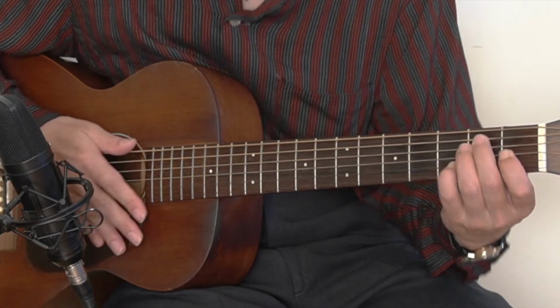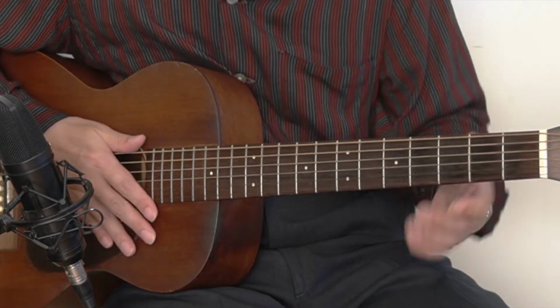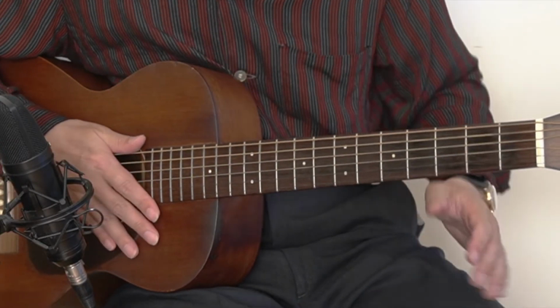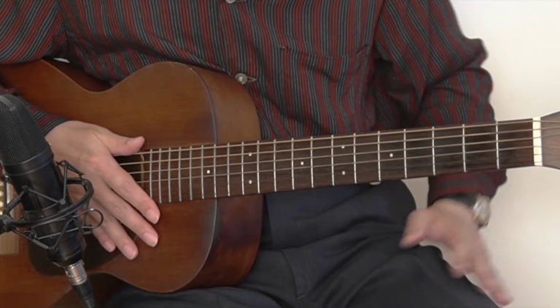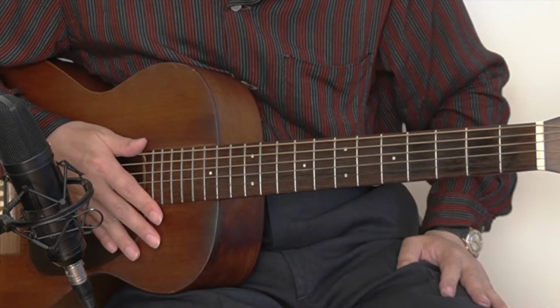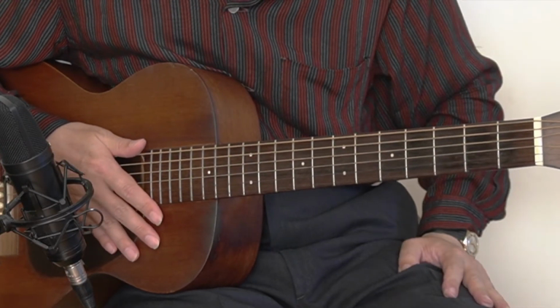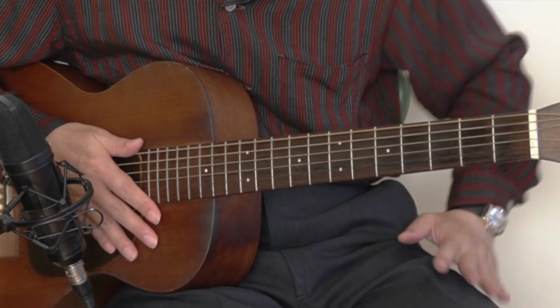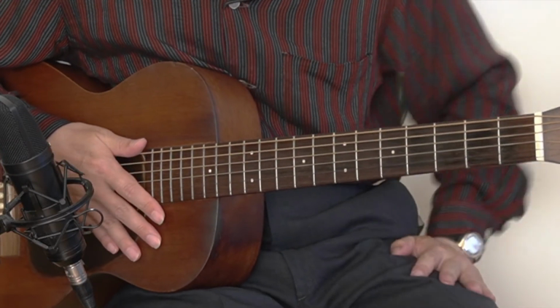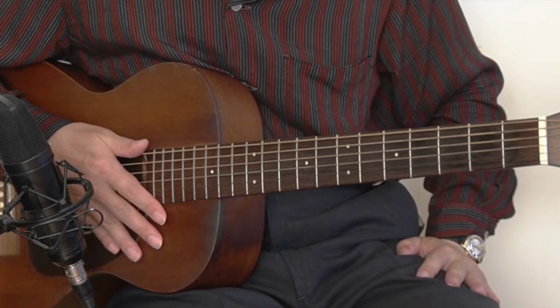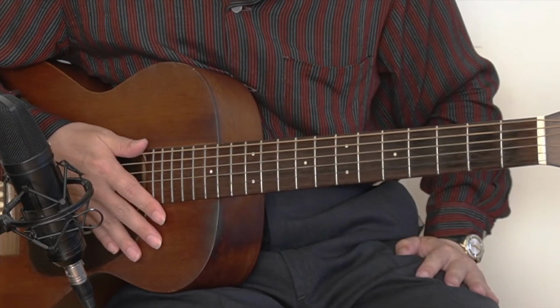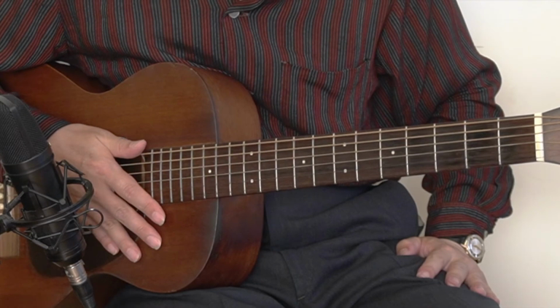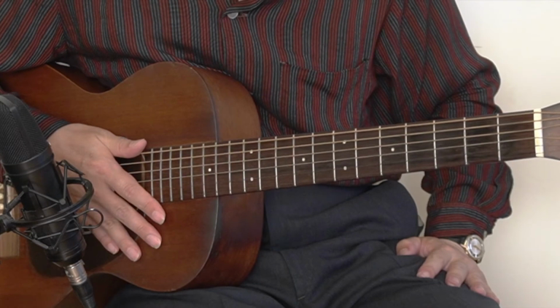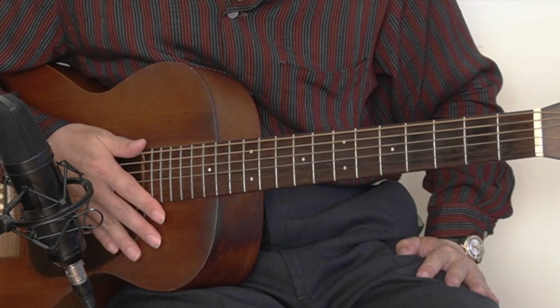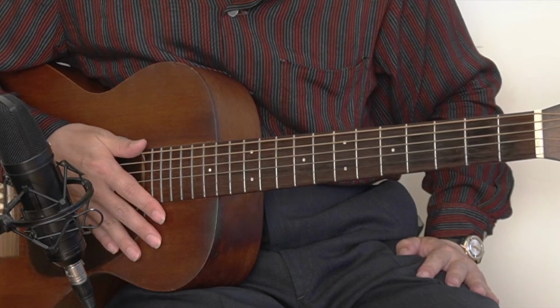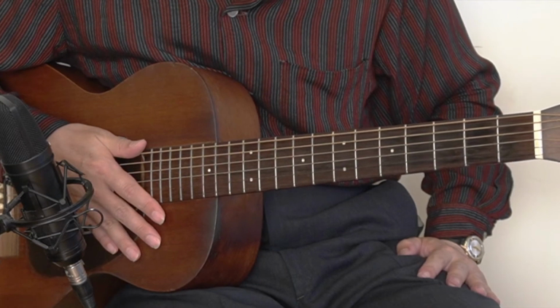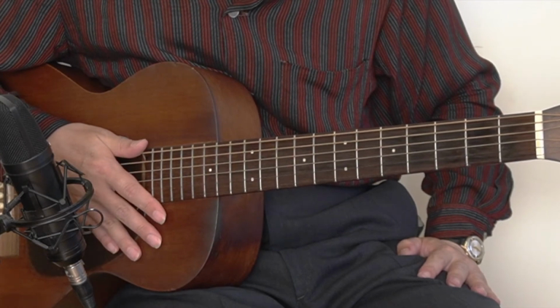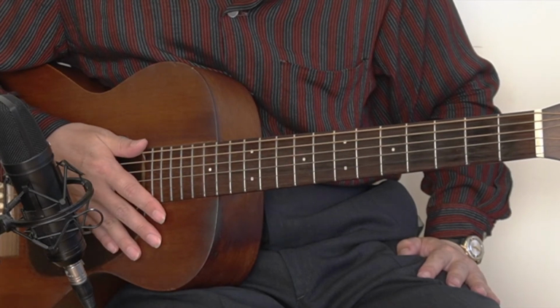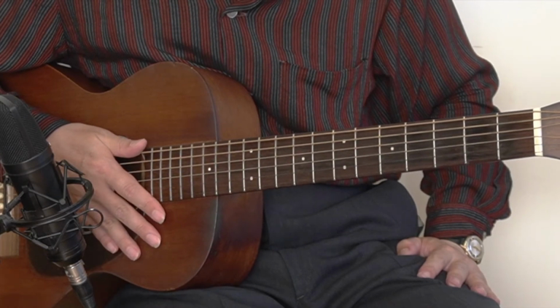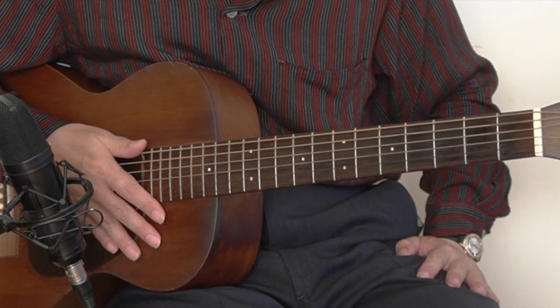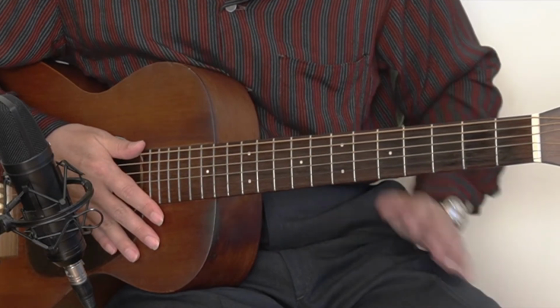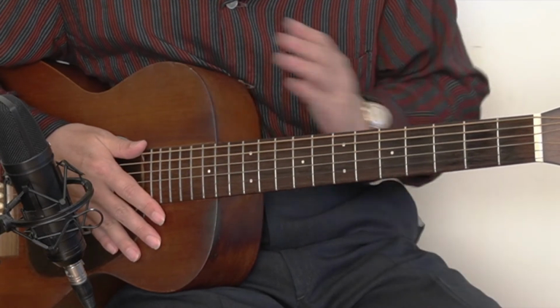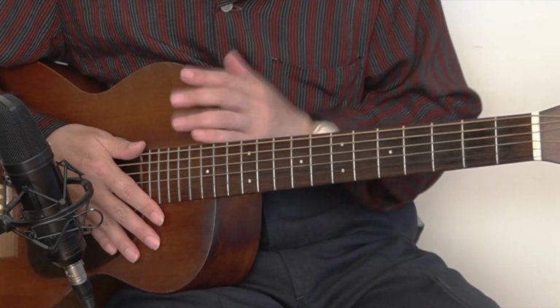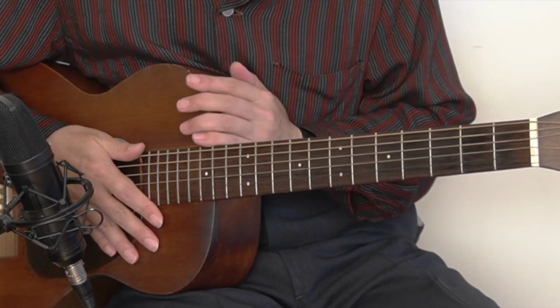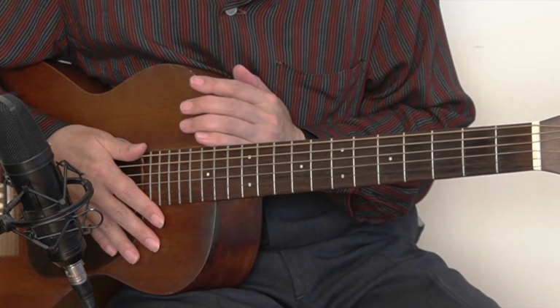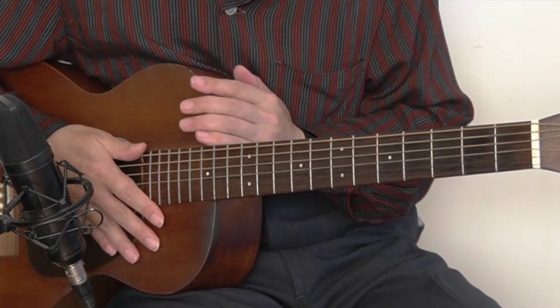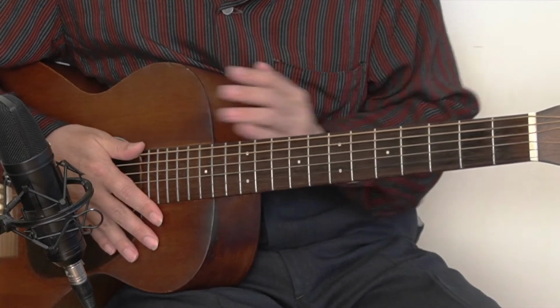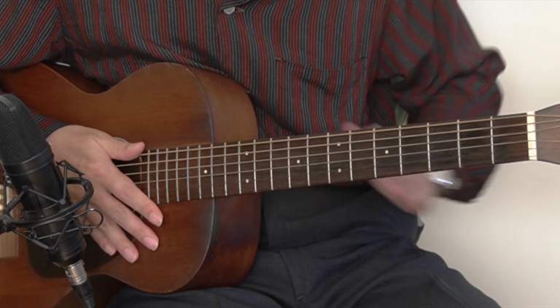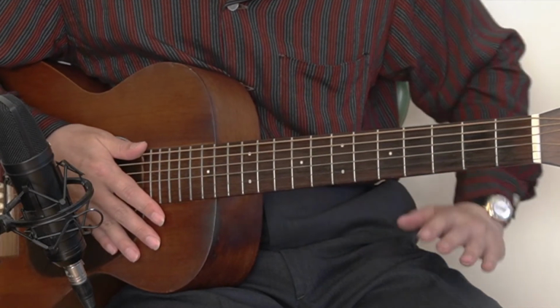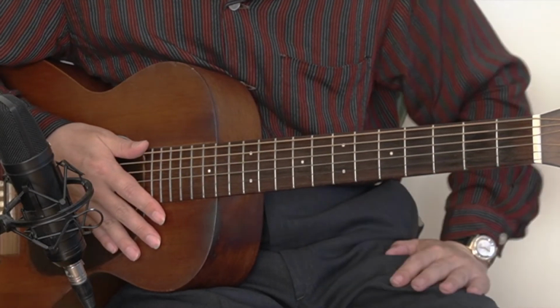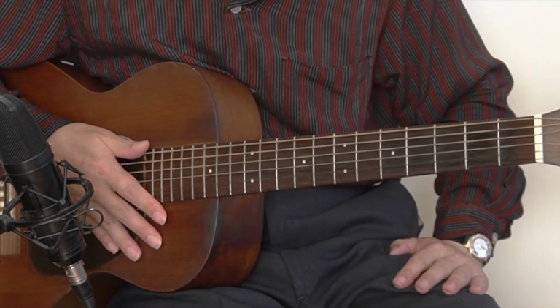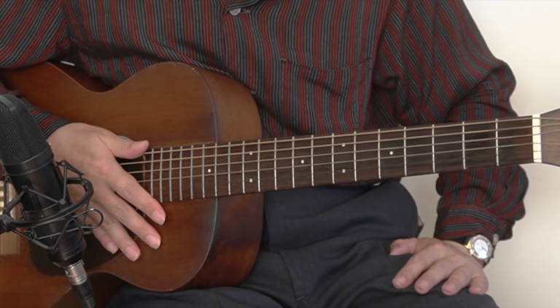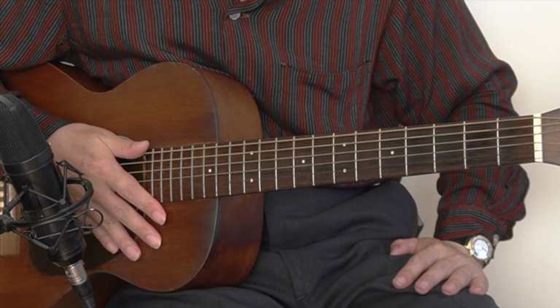Hi, I'm Hideo Date, a jazz and blues guitarist in Berkeley, California. Today's lesson is a blues guitar lesson number five.